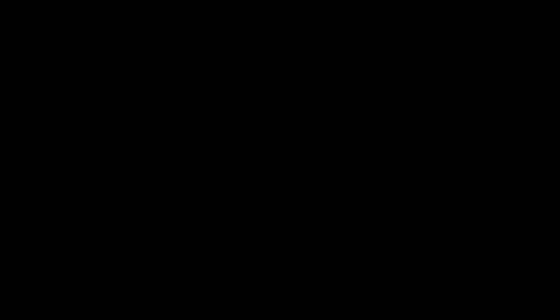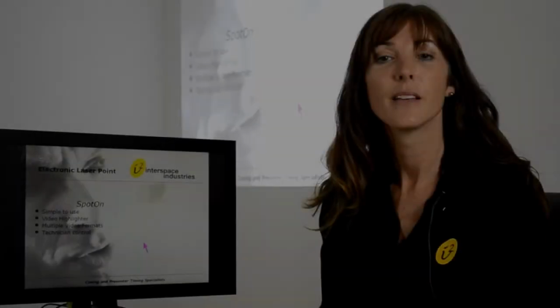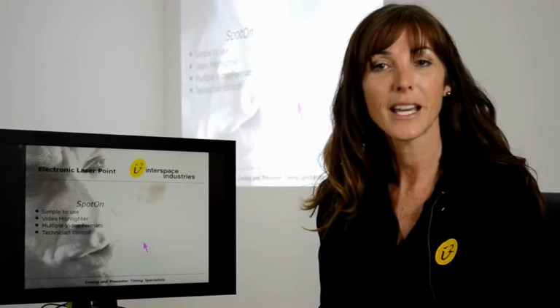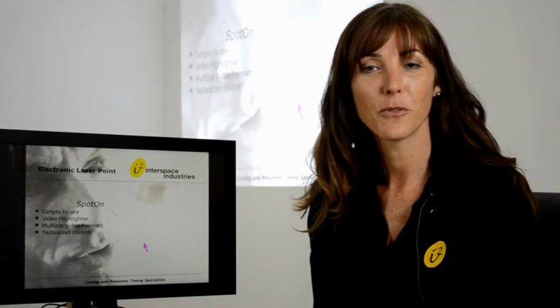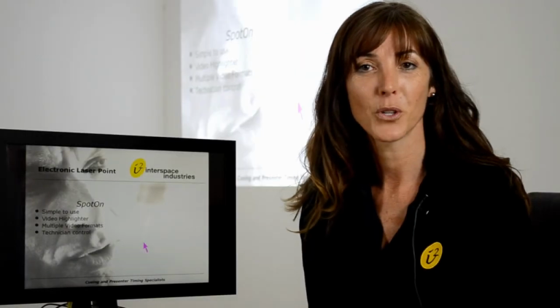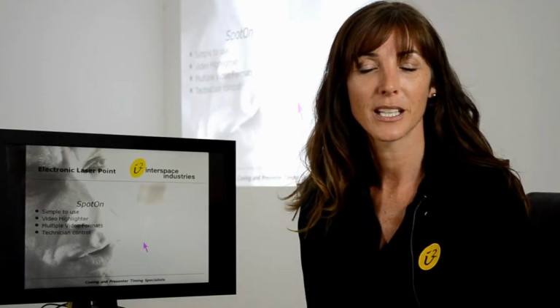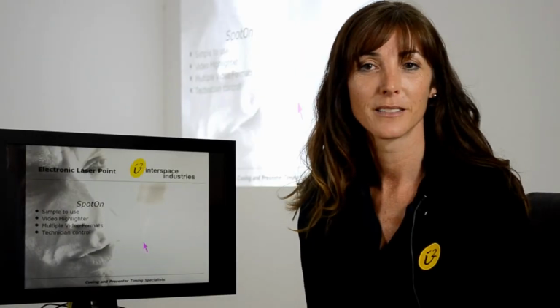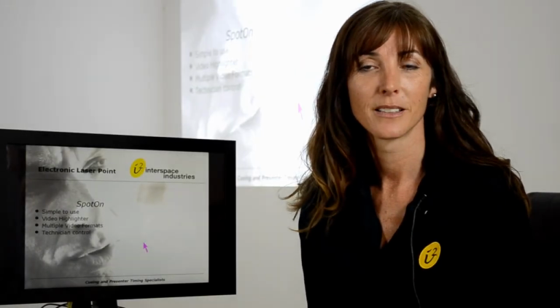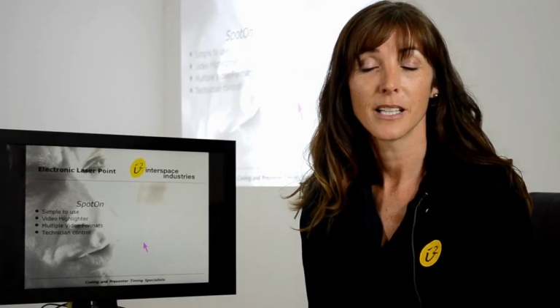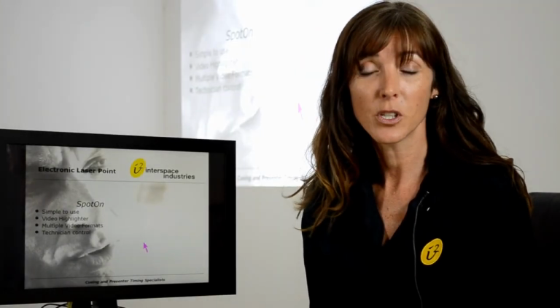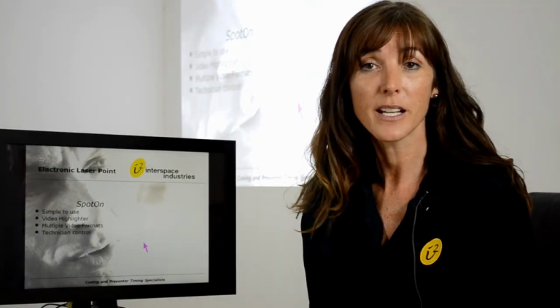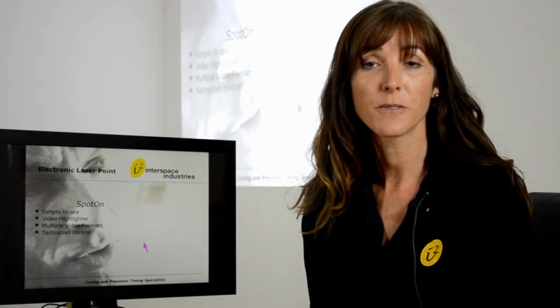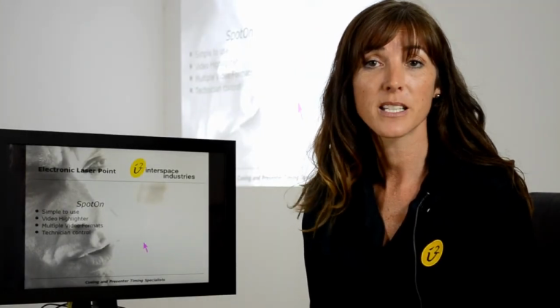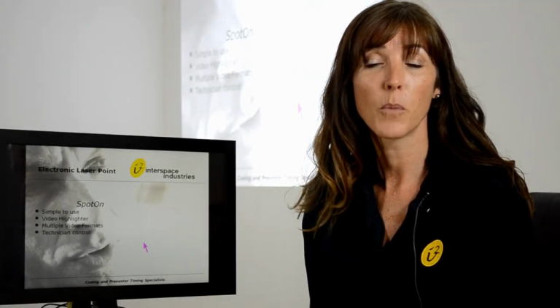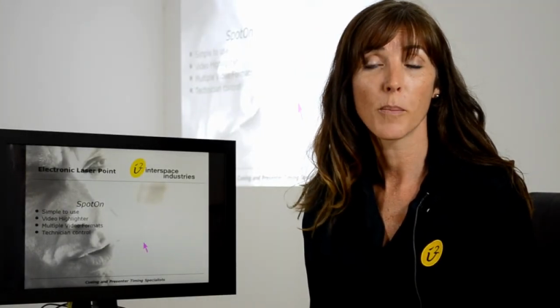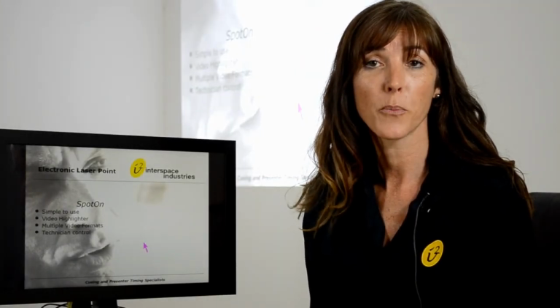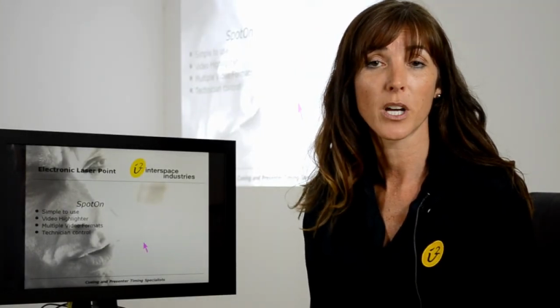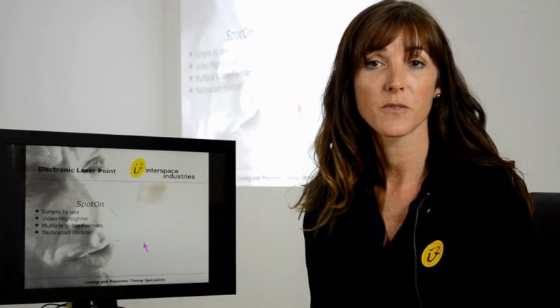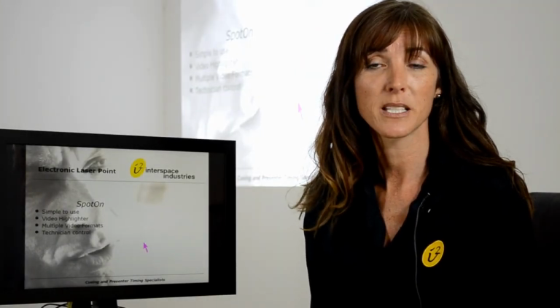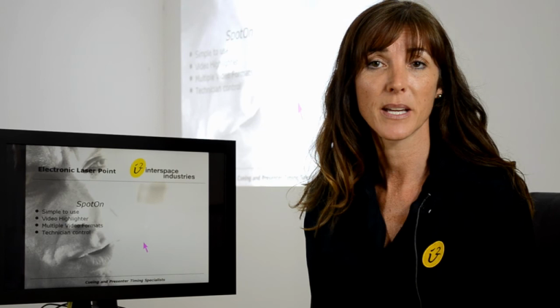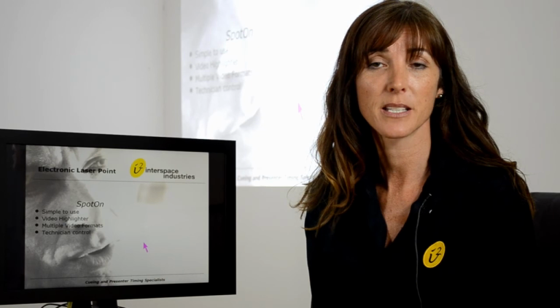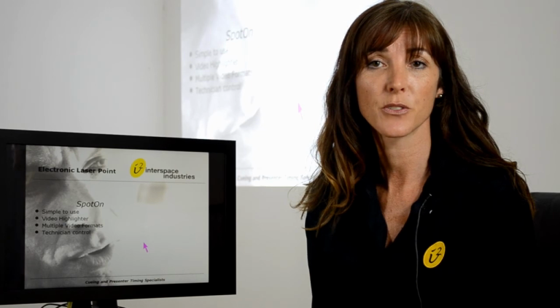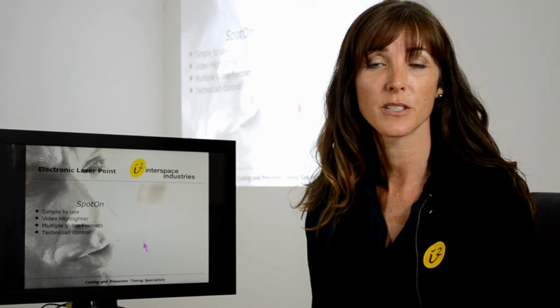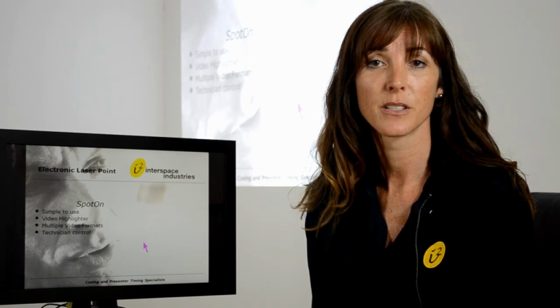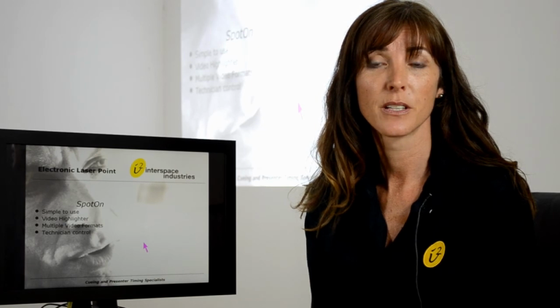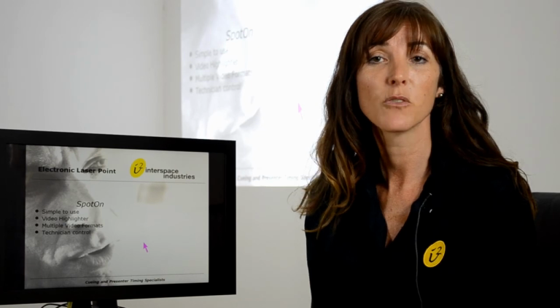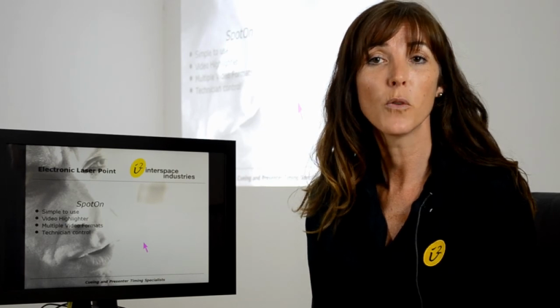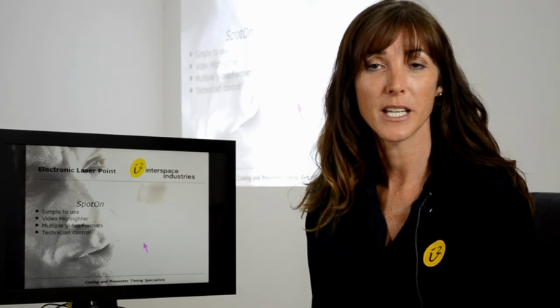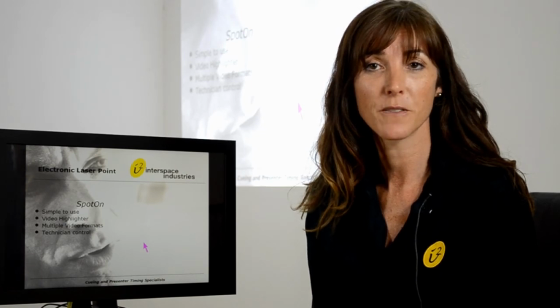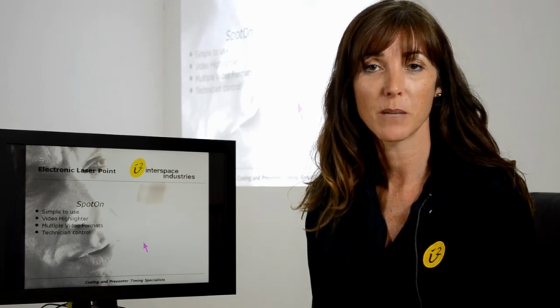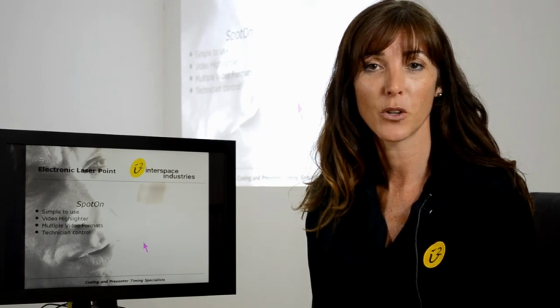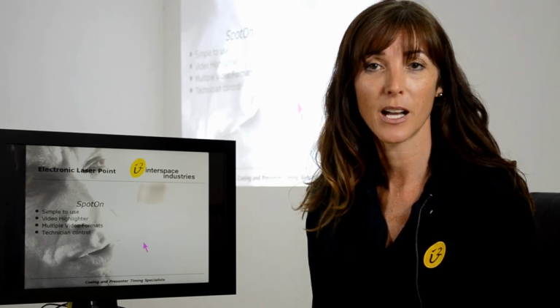Thank you for watching. If you'd like to find out more about the products from Interspace Industries, there are more videos available online.